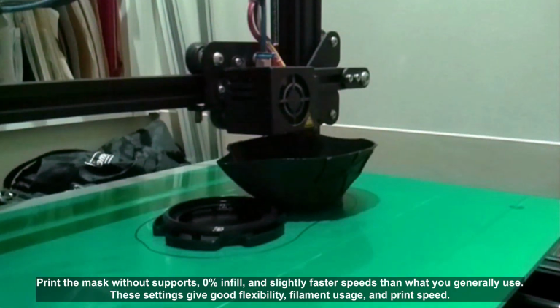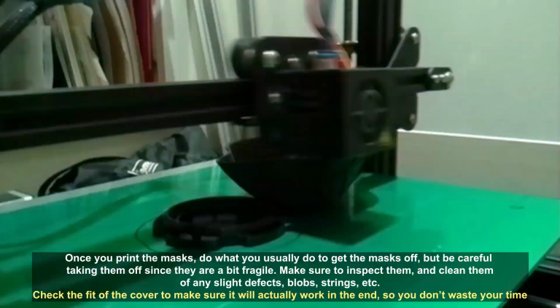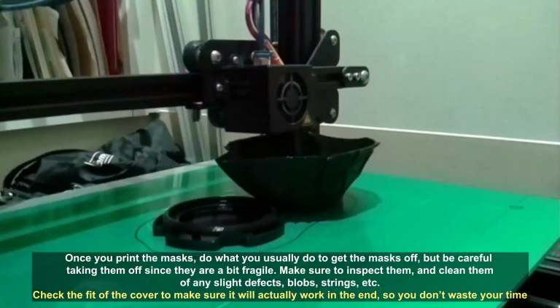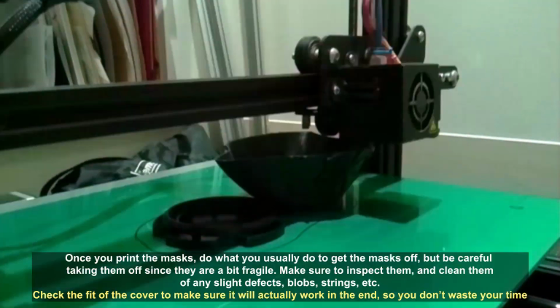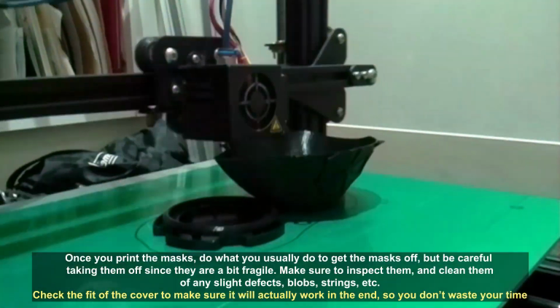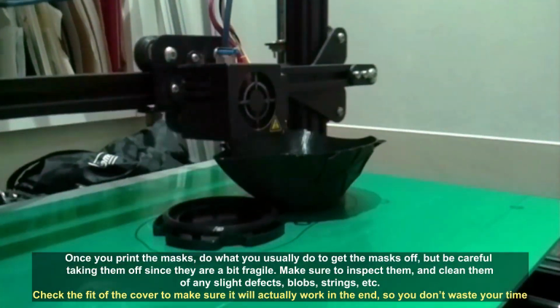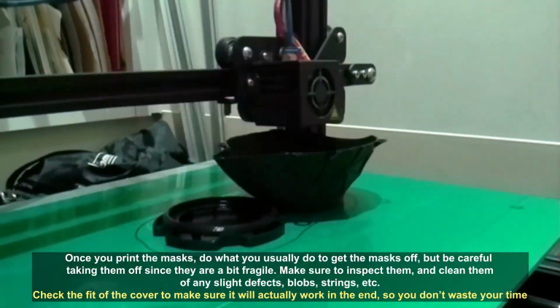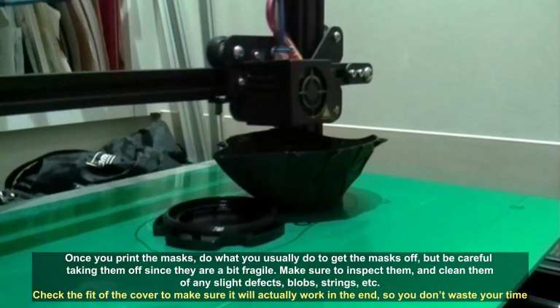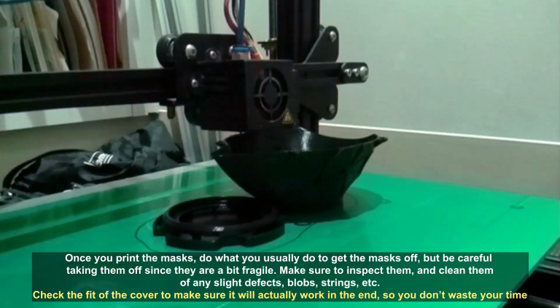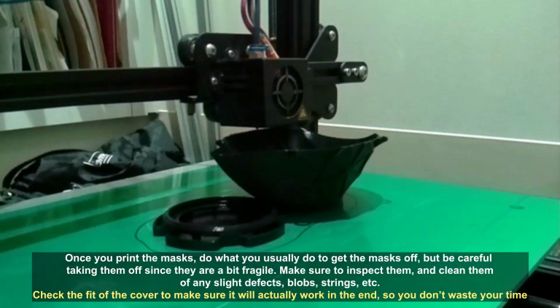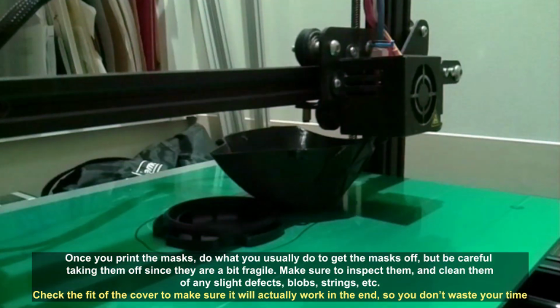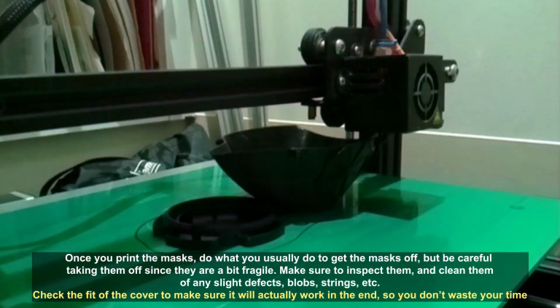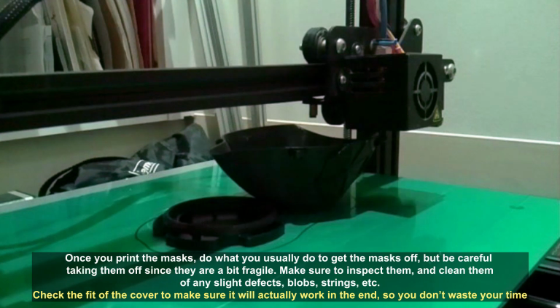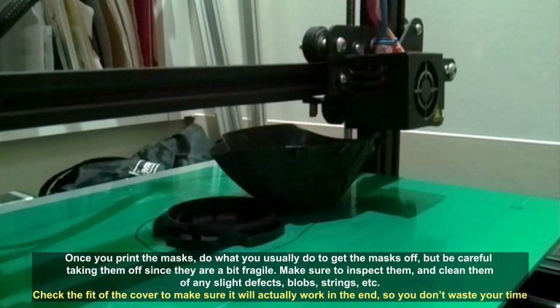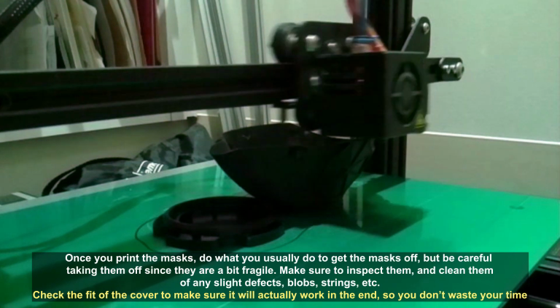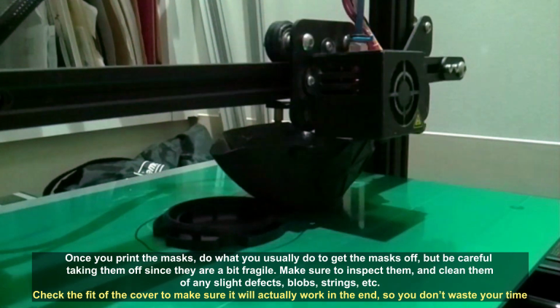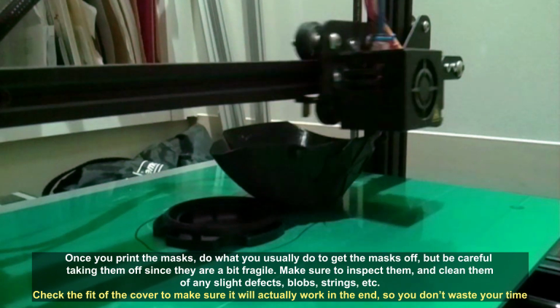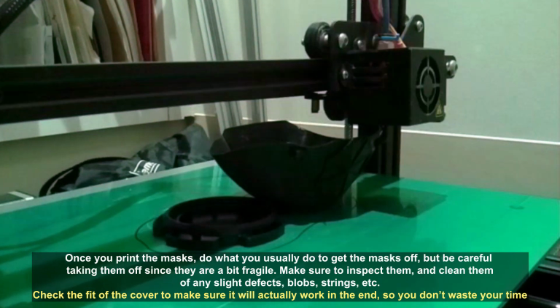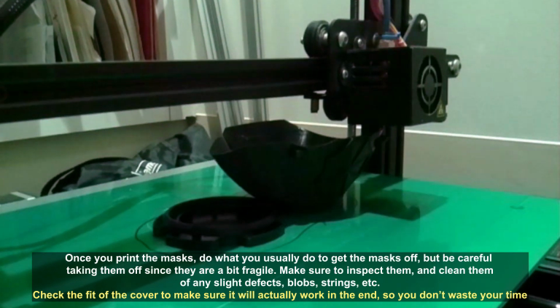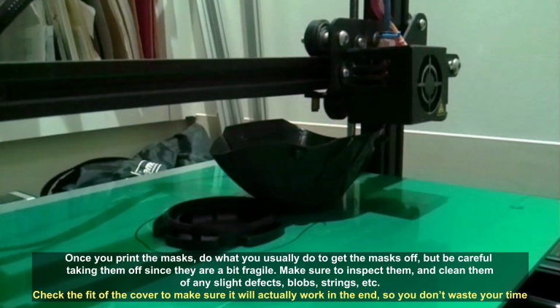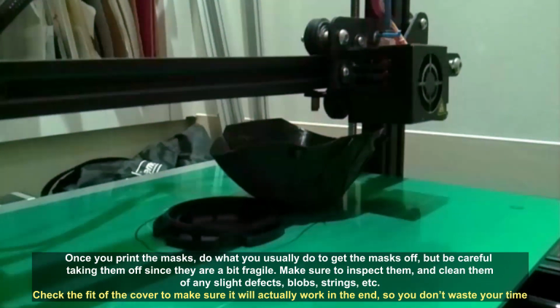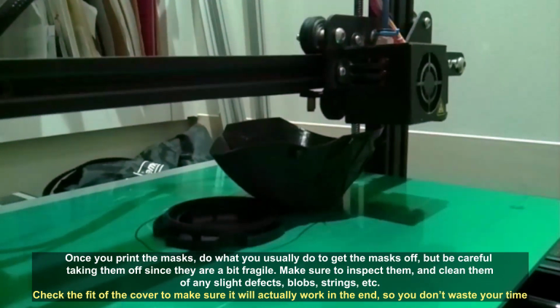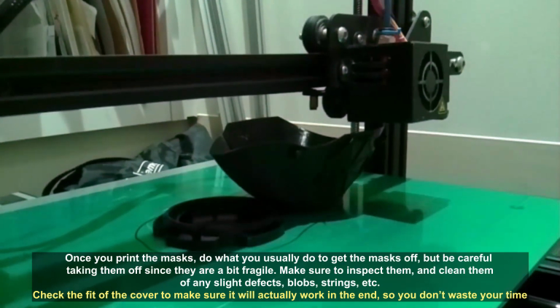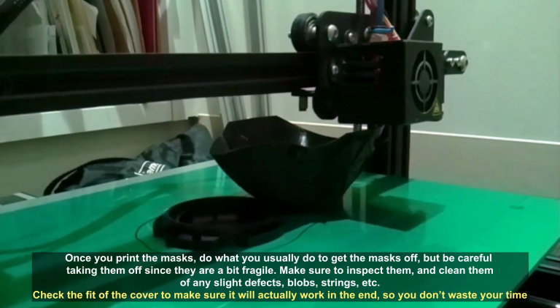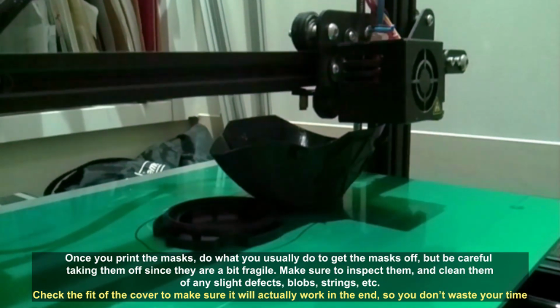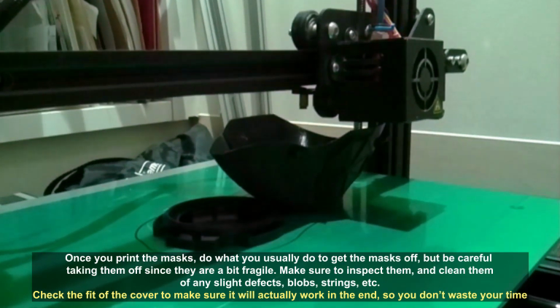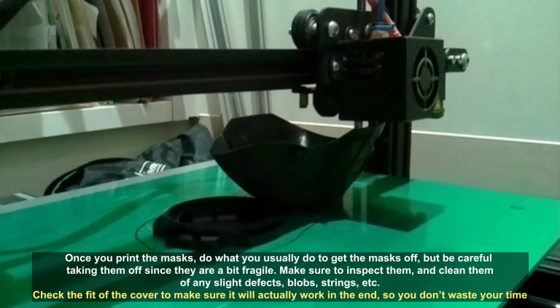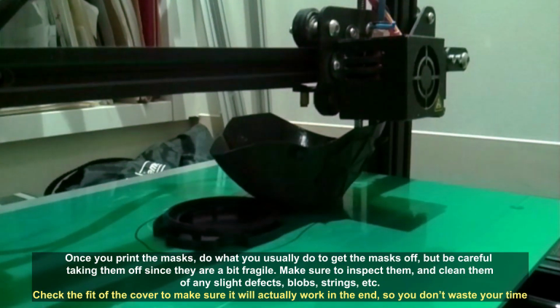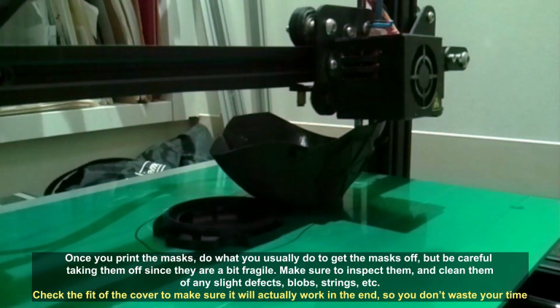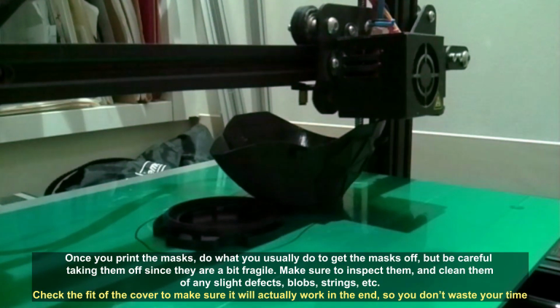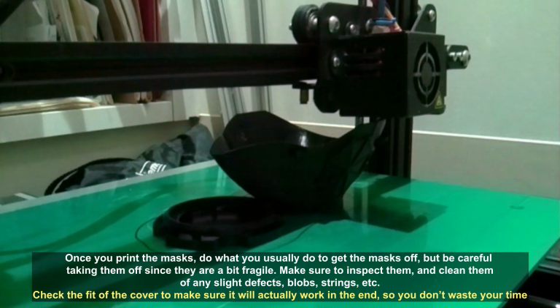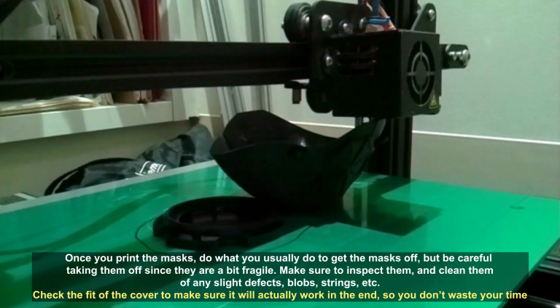Once you print the mask, do what you usually do to get the masks off, but be careful taking them off since they are a bit fragile.